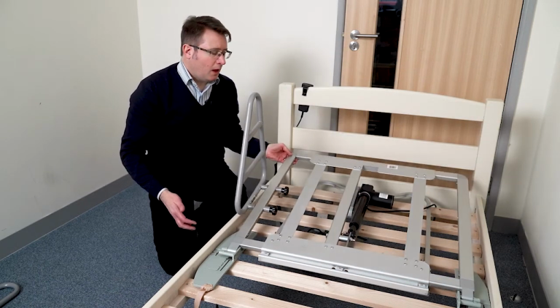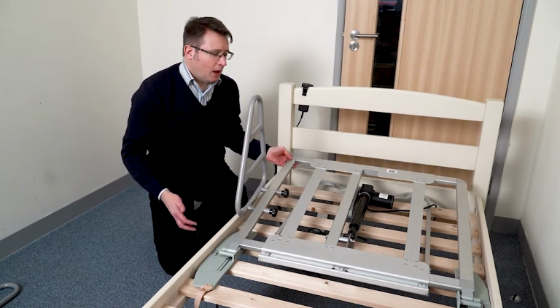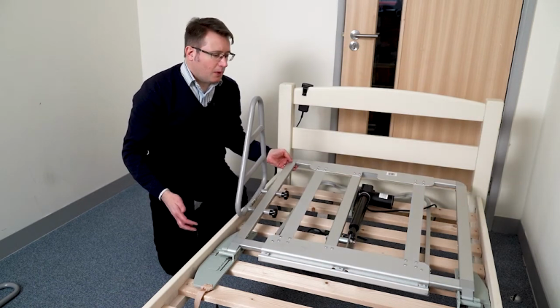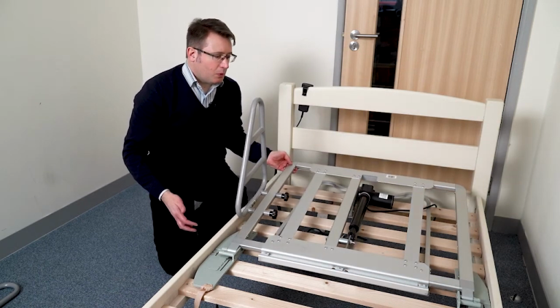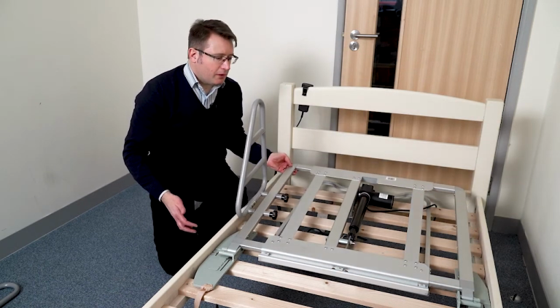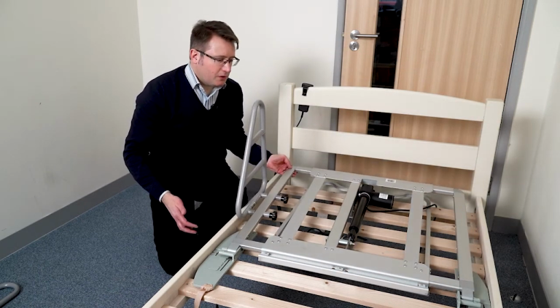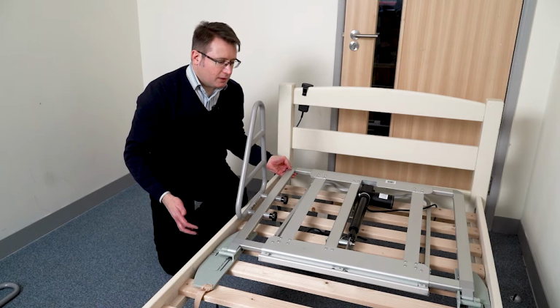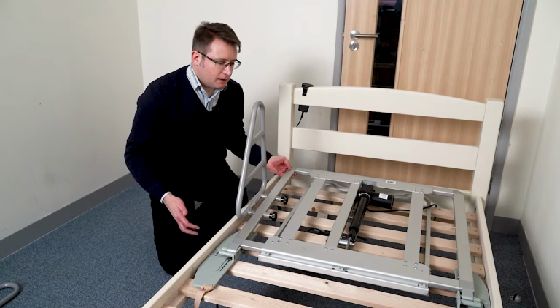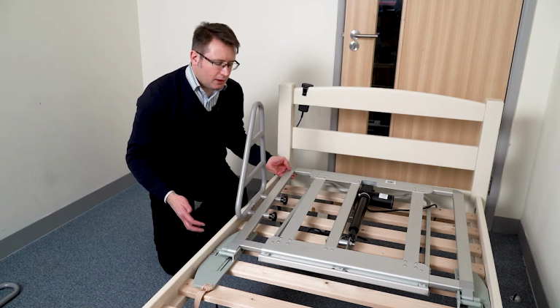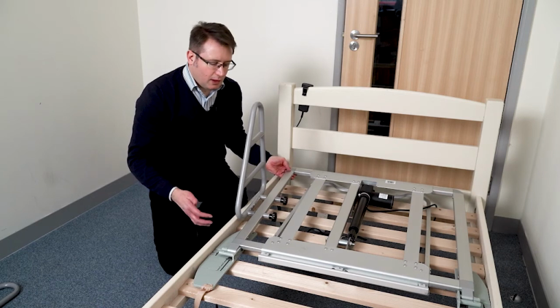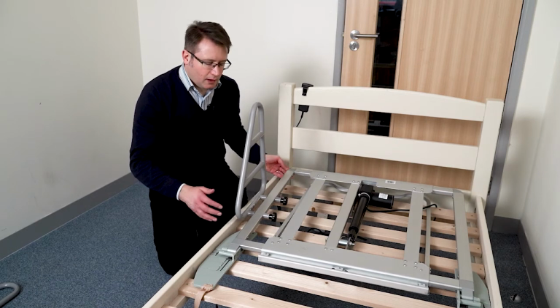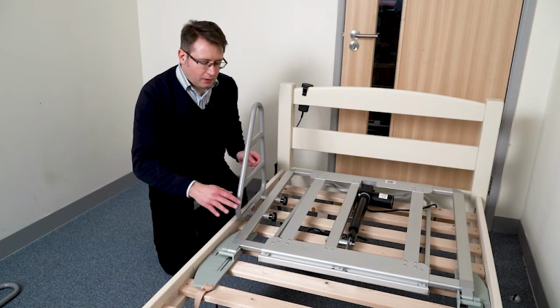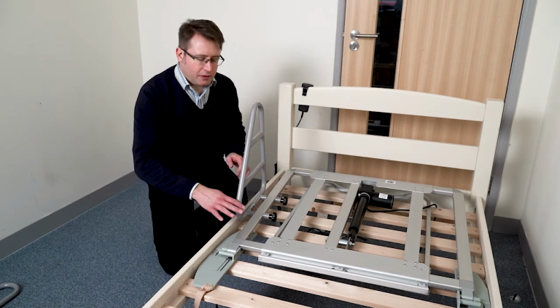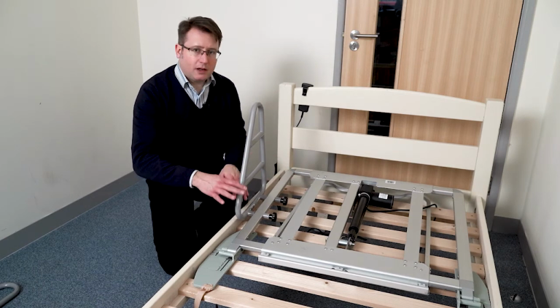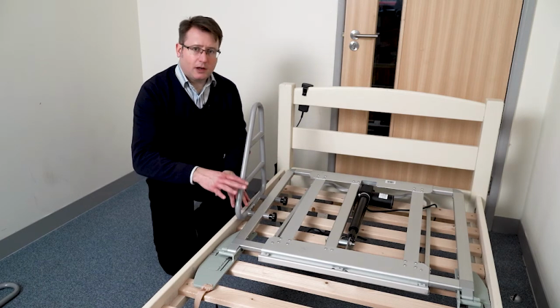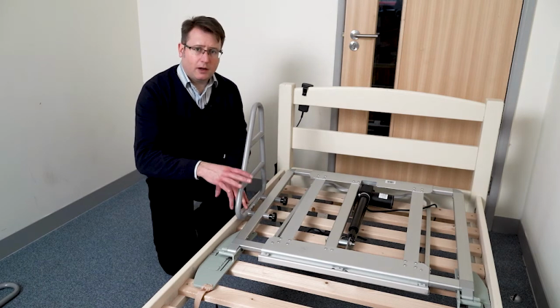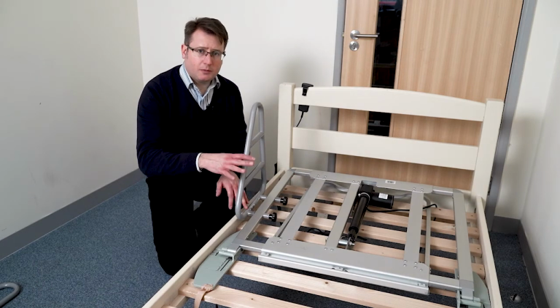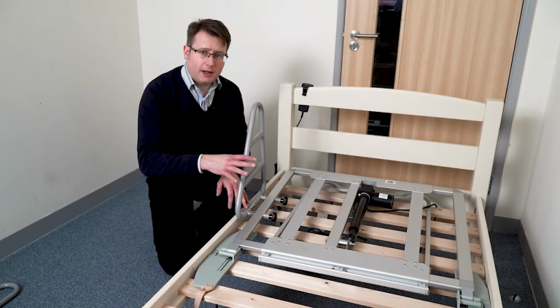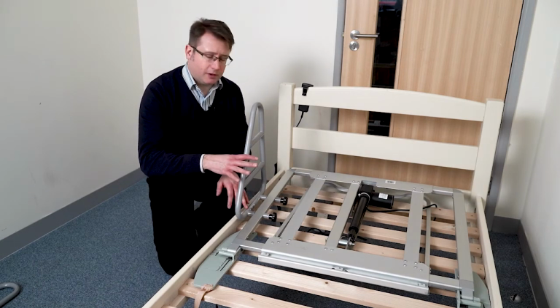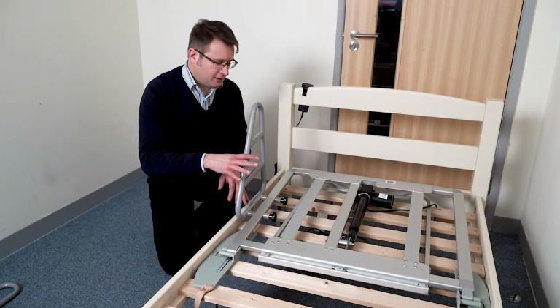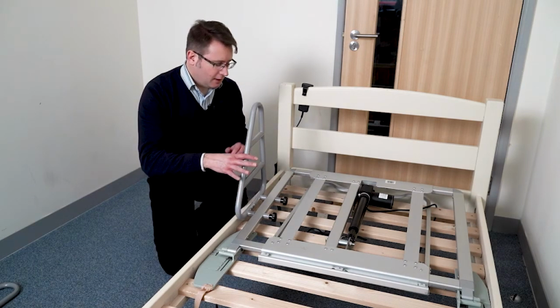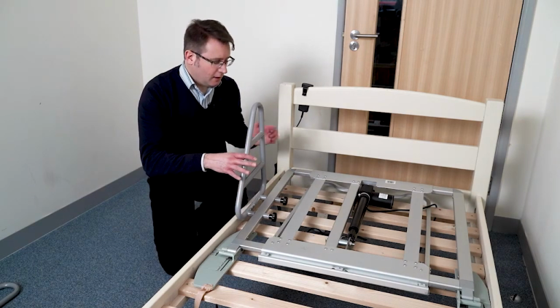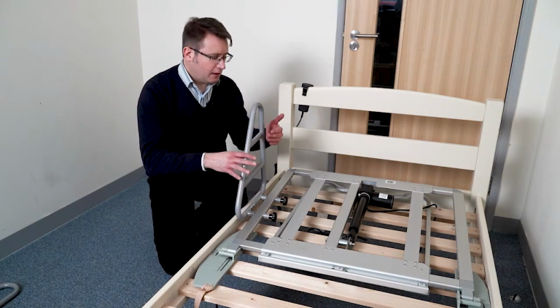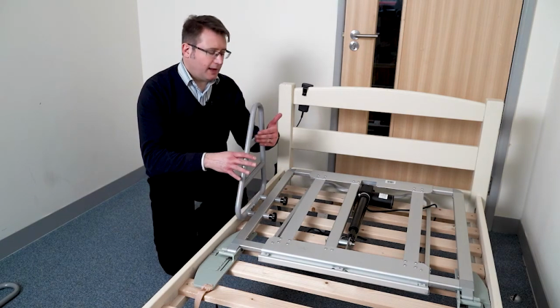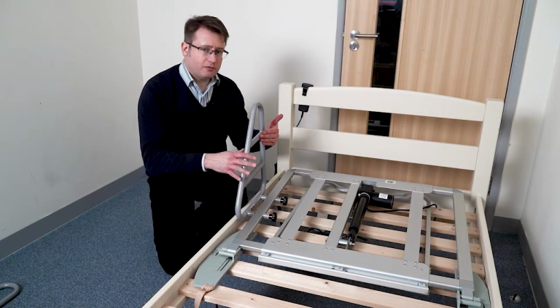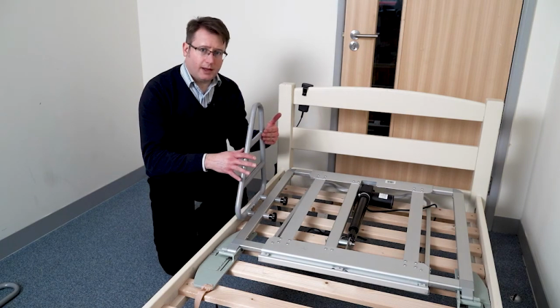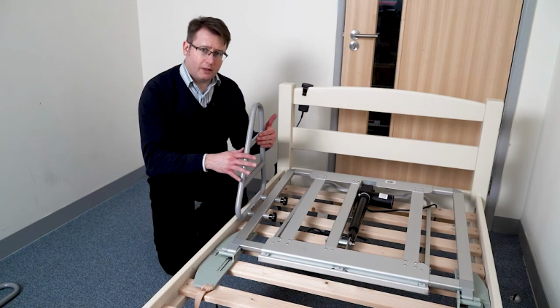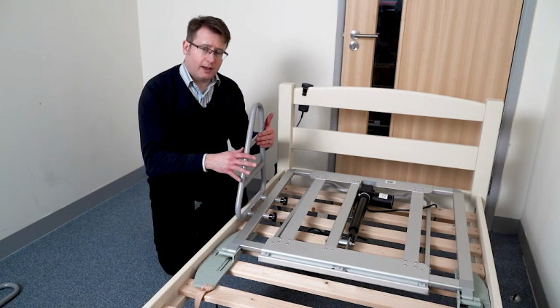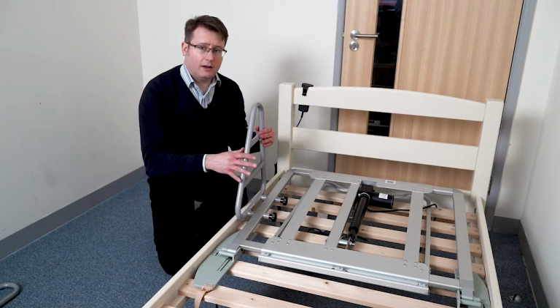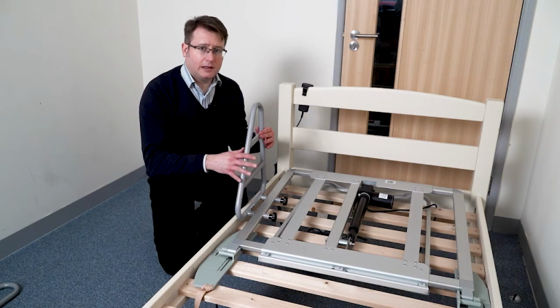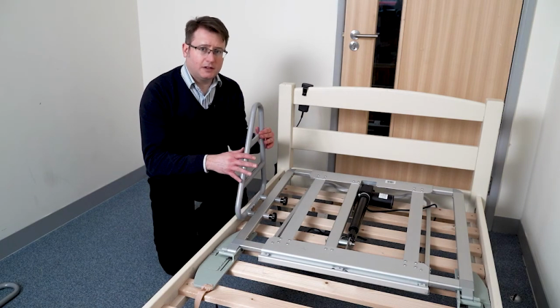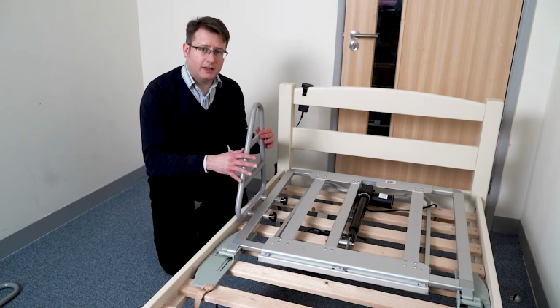It might be worth noting that the thicker a client's mattress, the less rail they are likely to see.